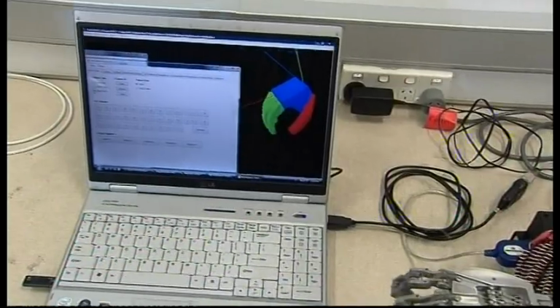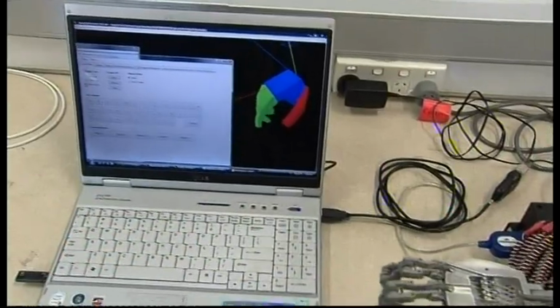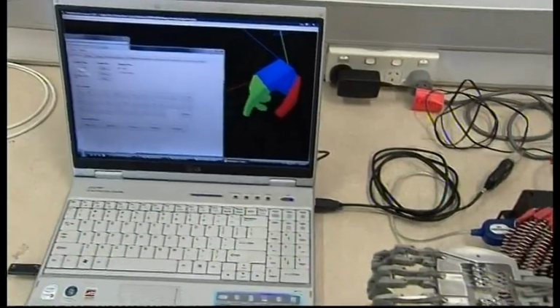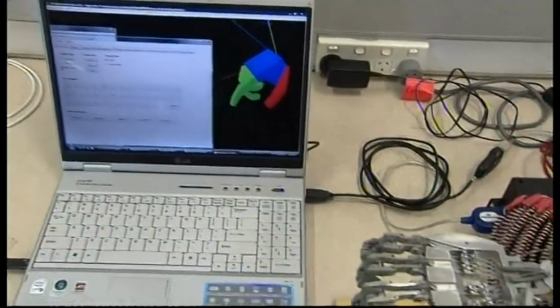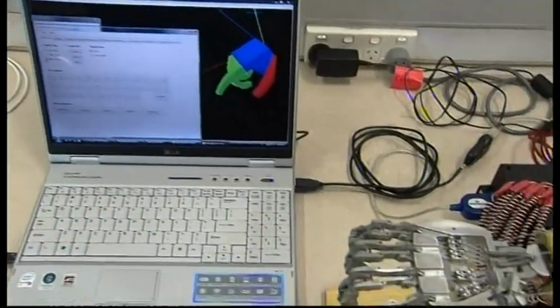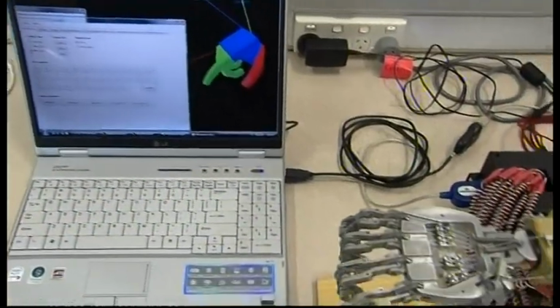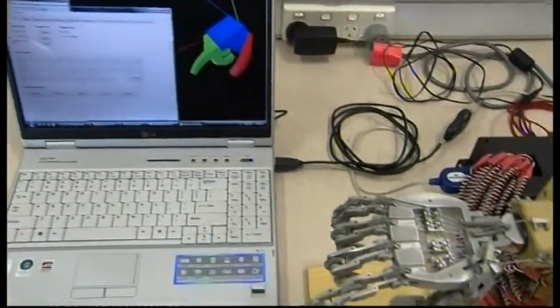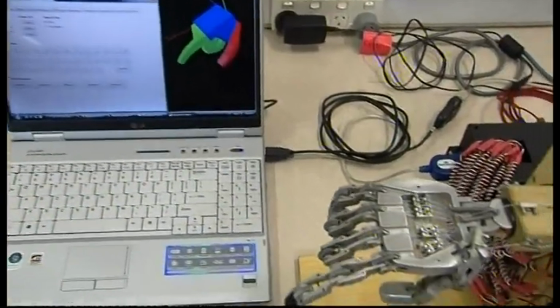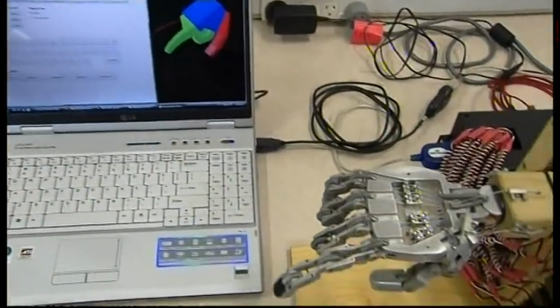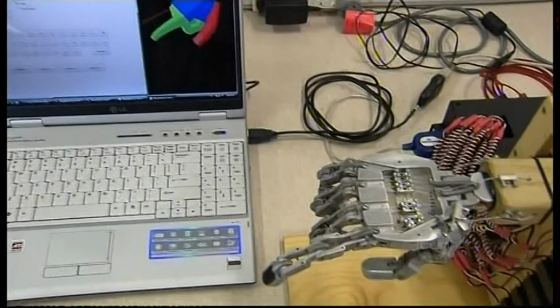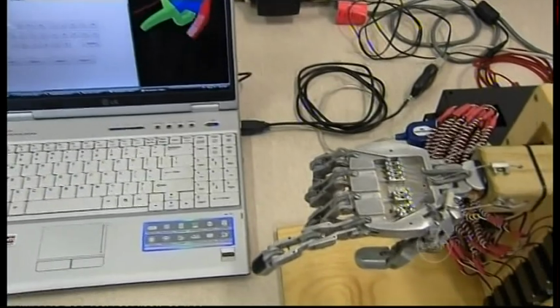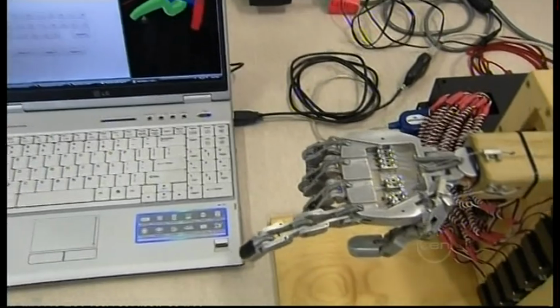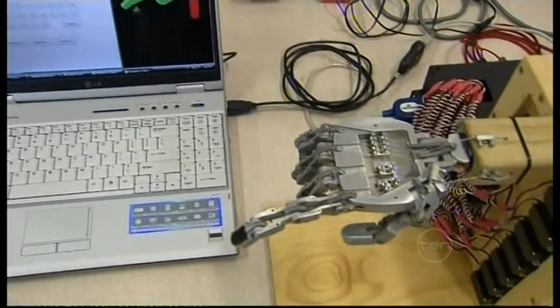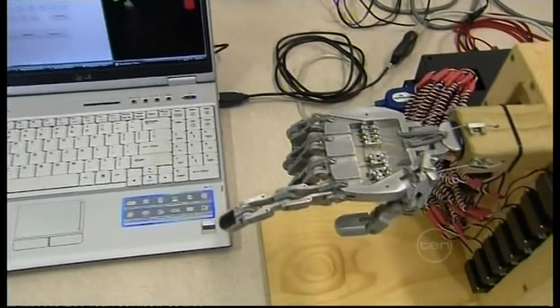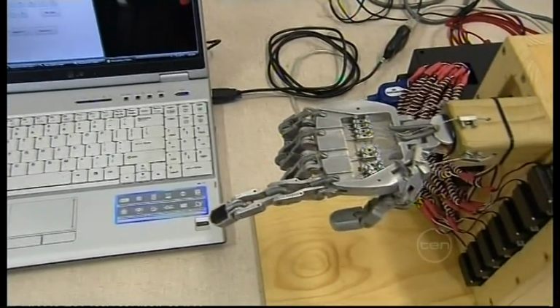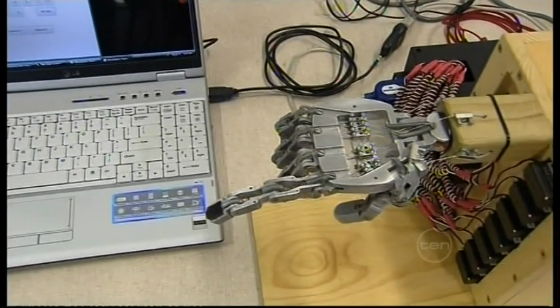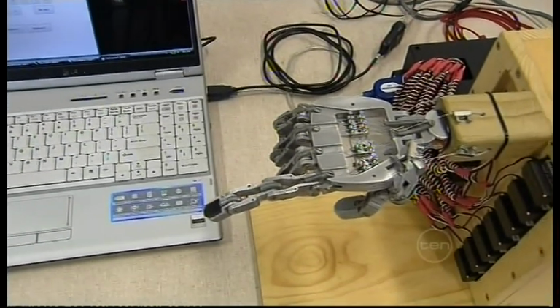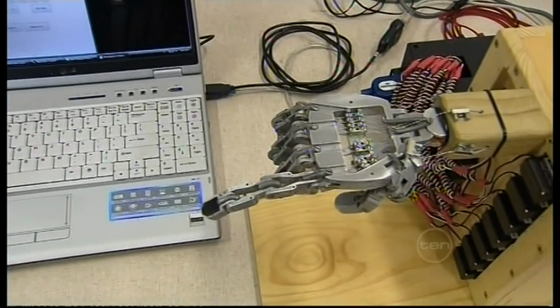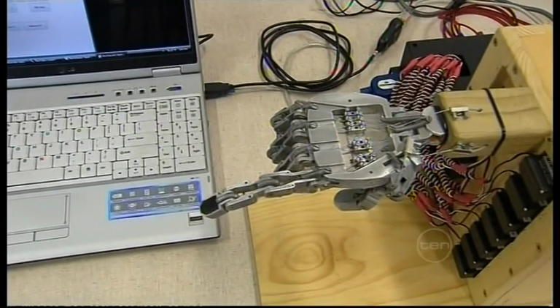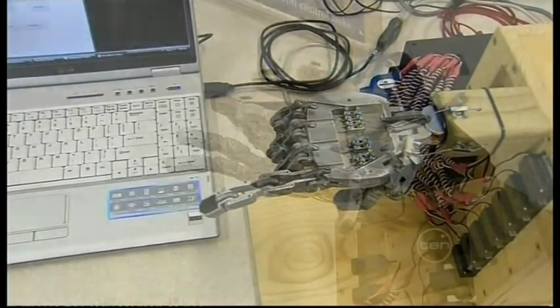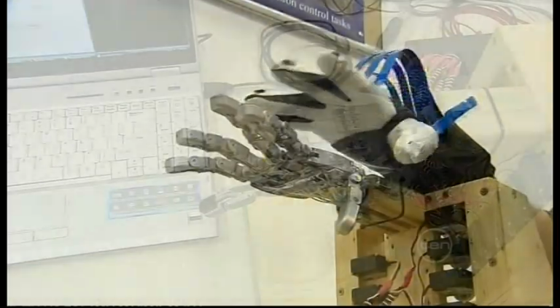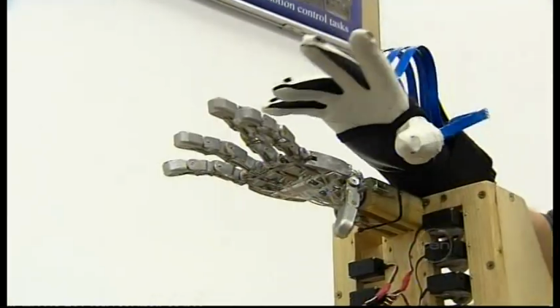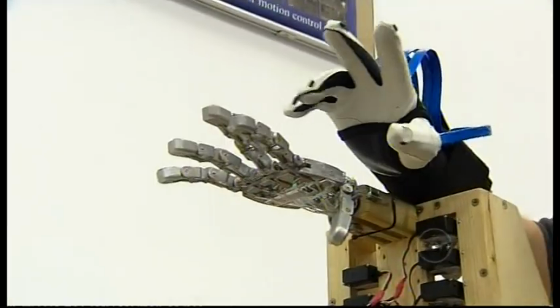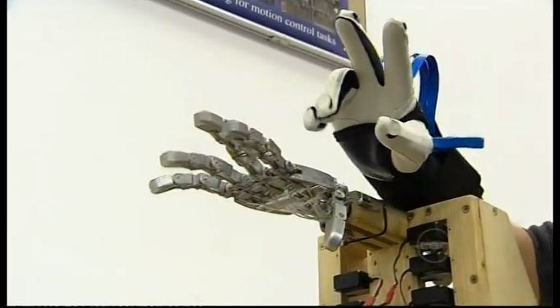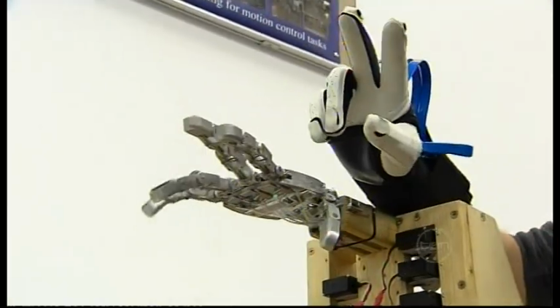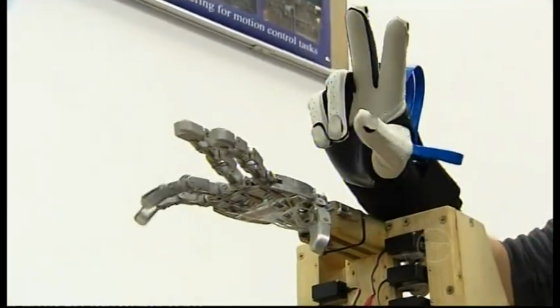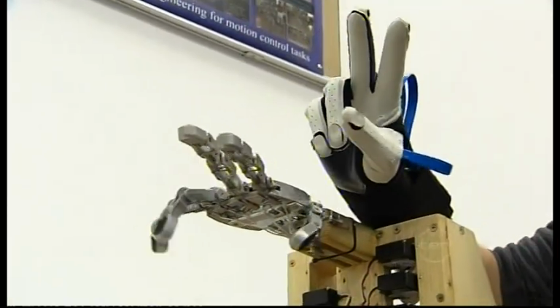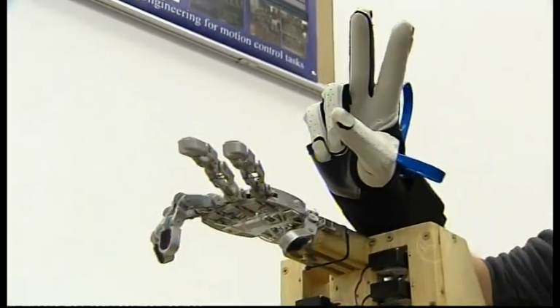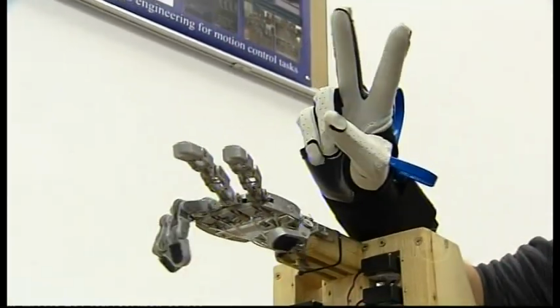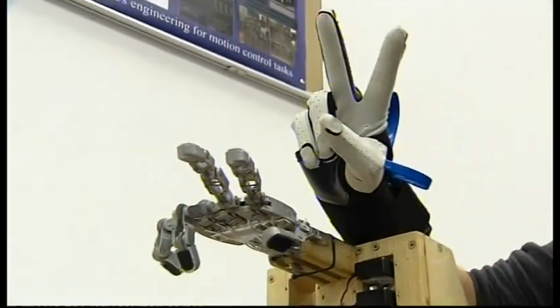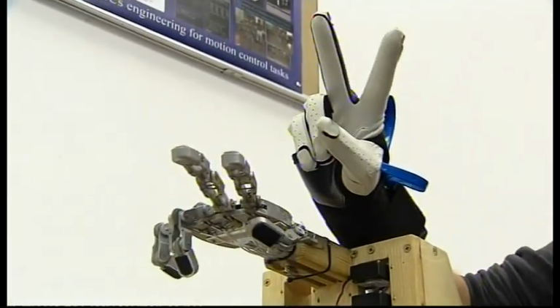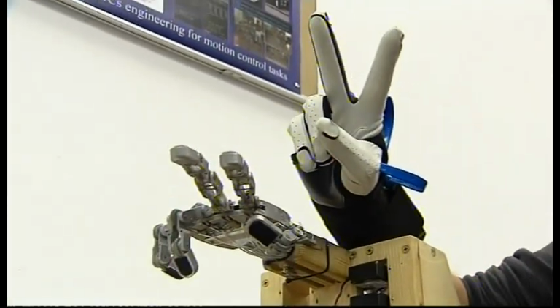Experts say perfecting the touch system could take five years. Nick Way, Tare News.